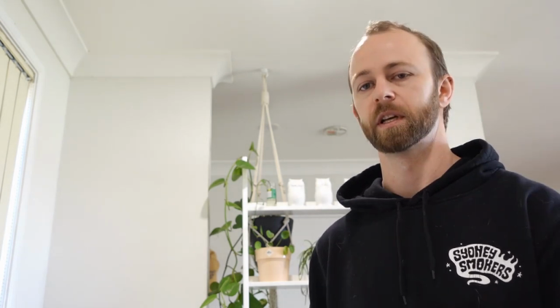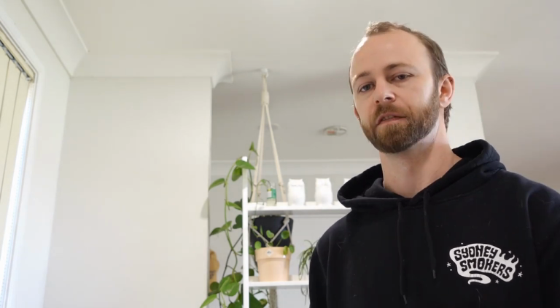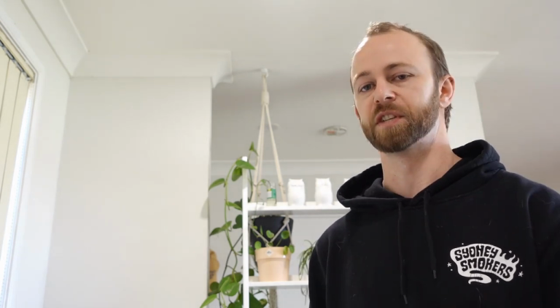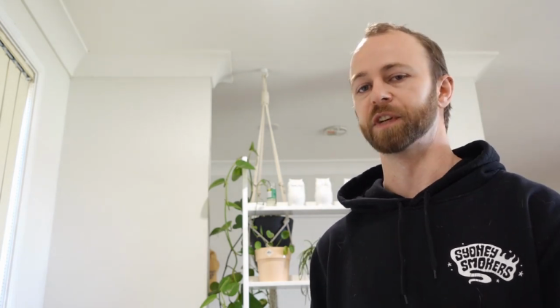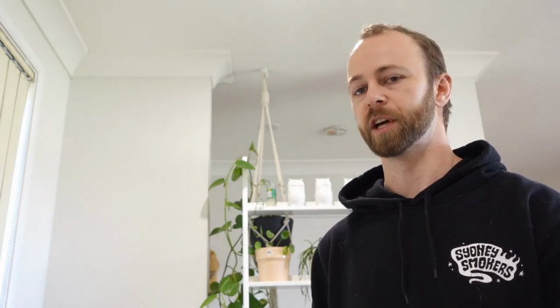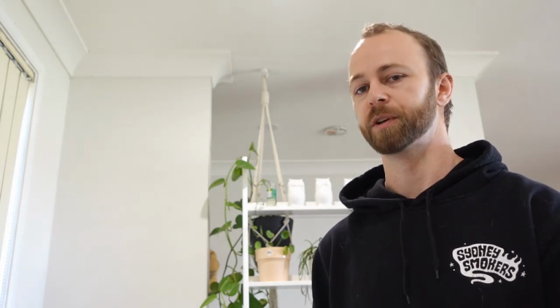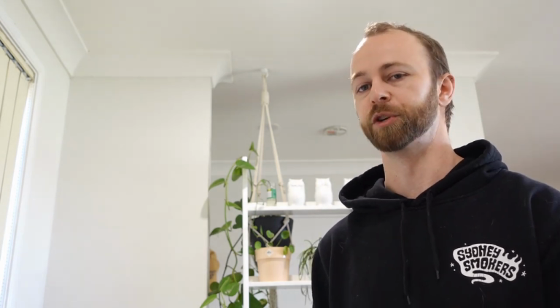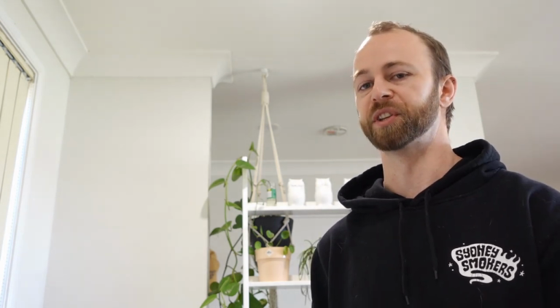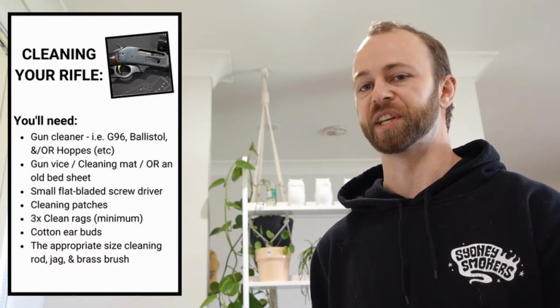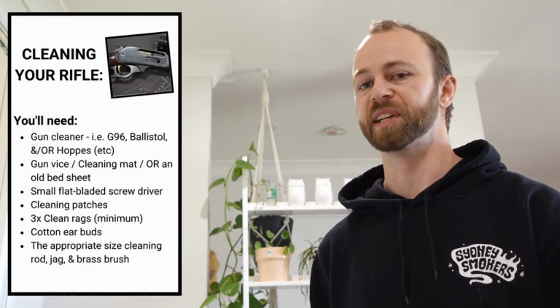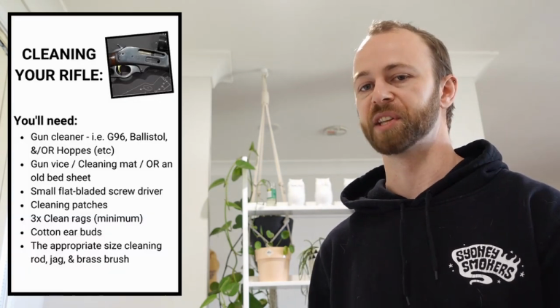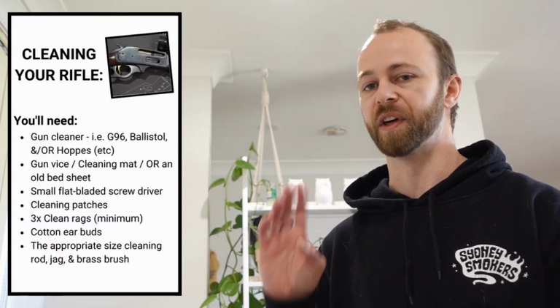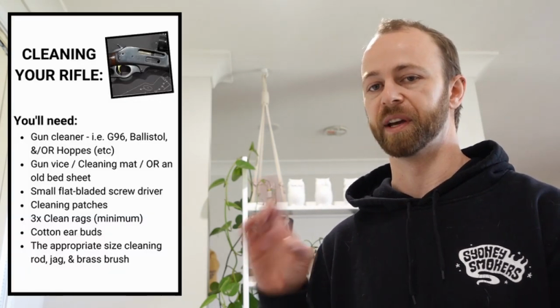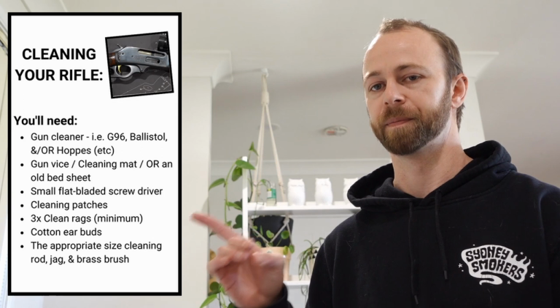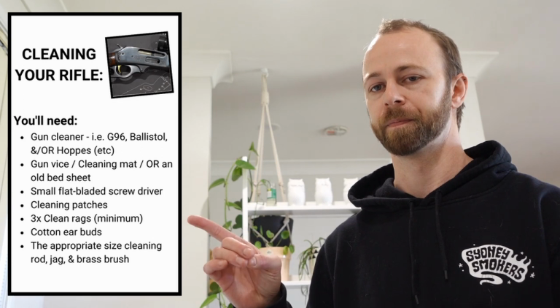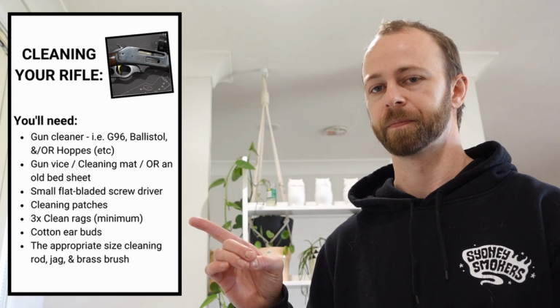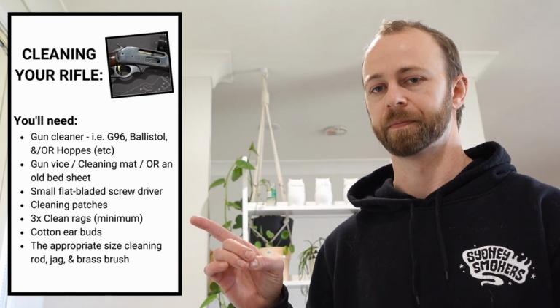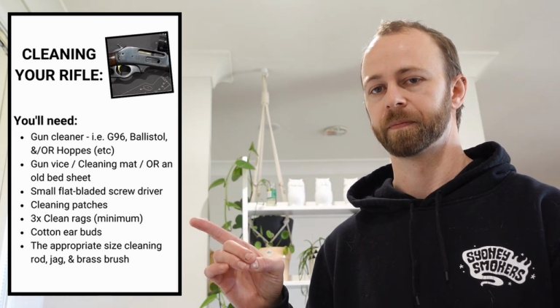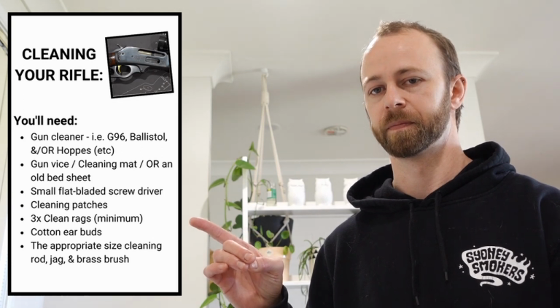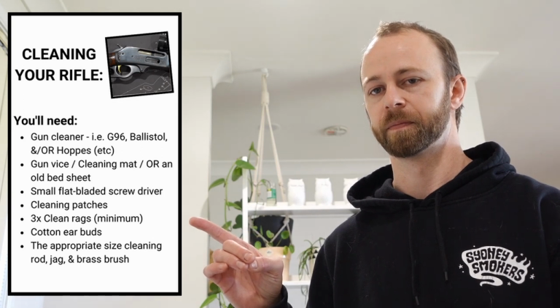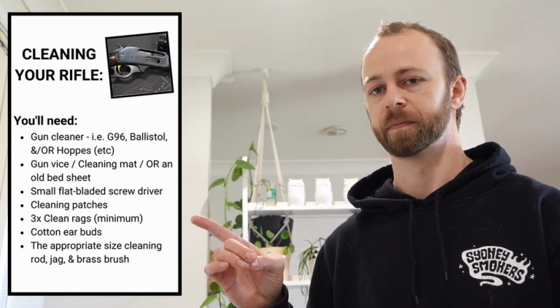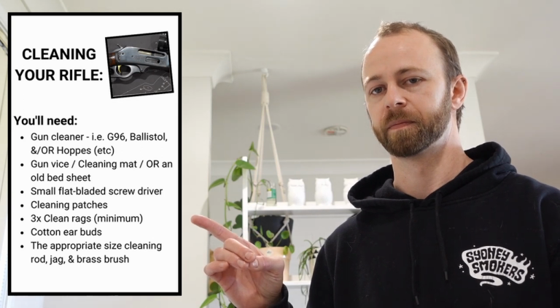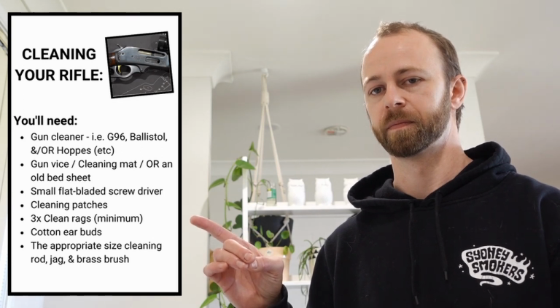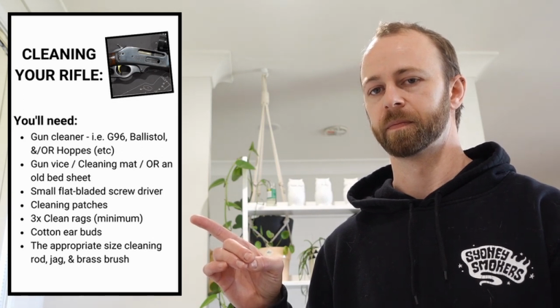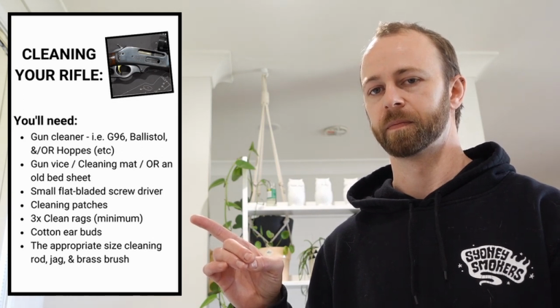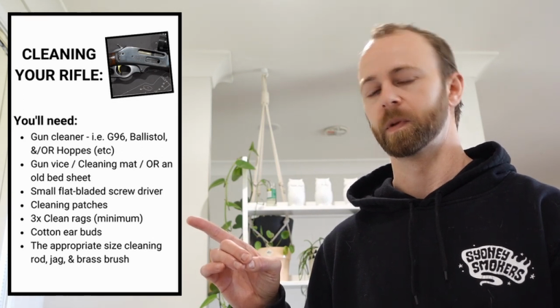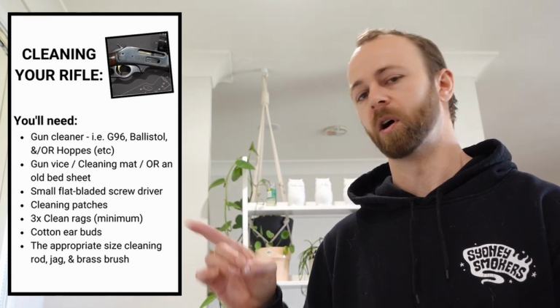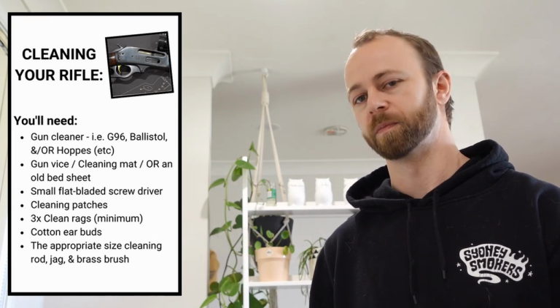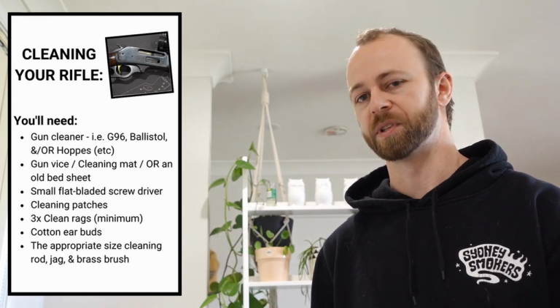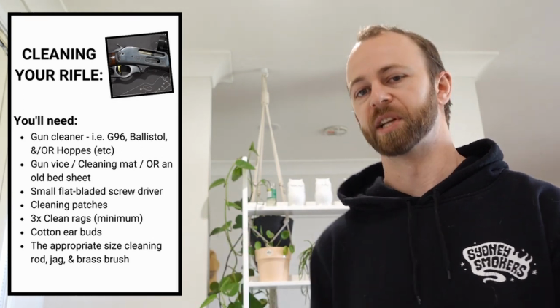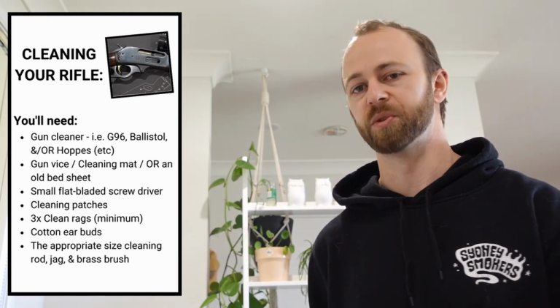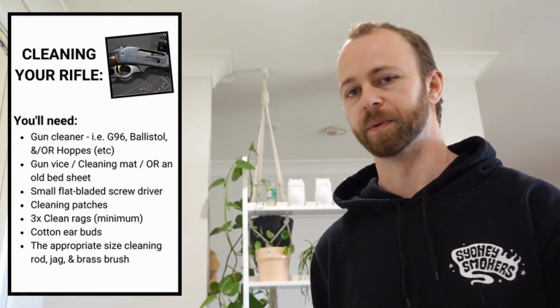For this video, you'll need the gear listed there. Alright, let's get into it.